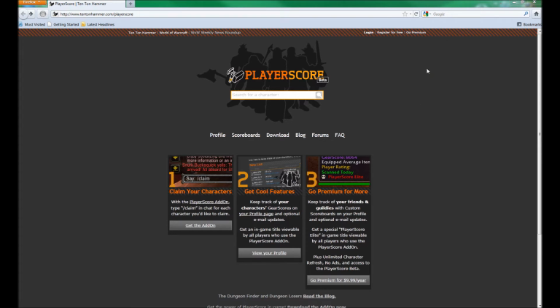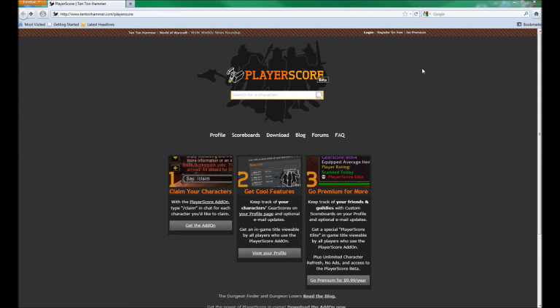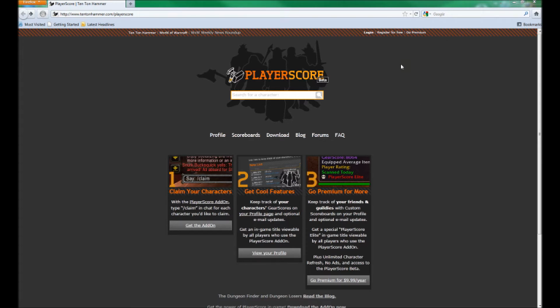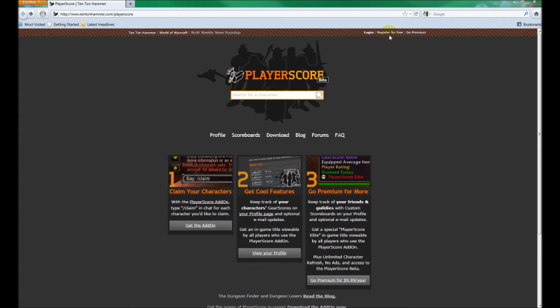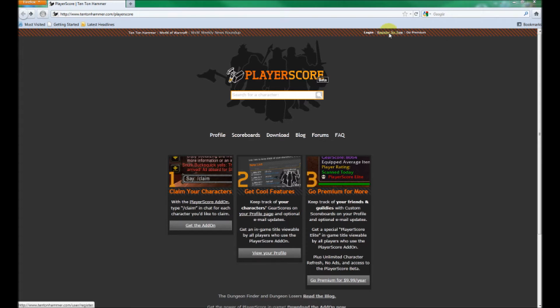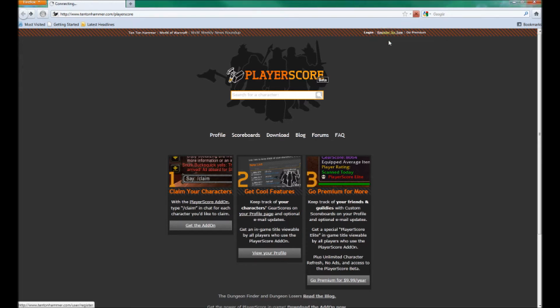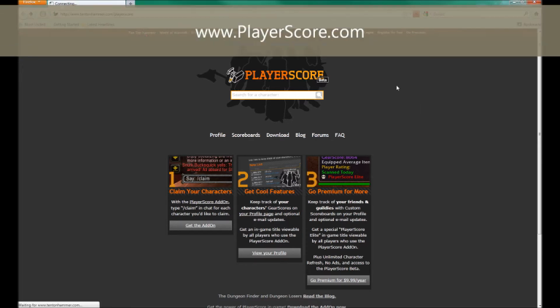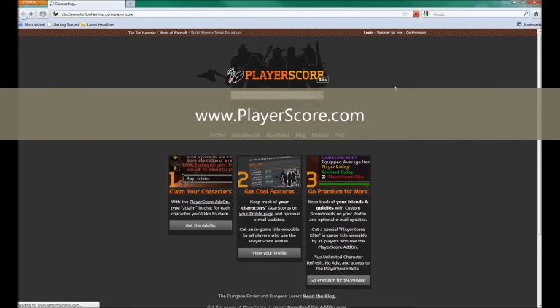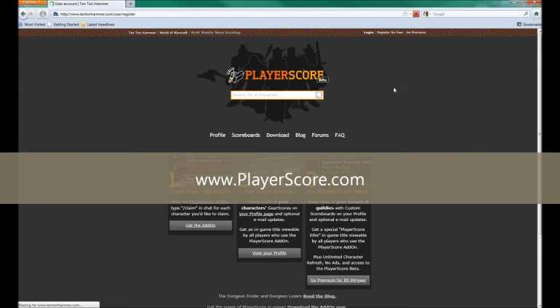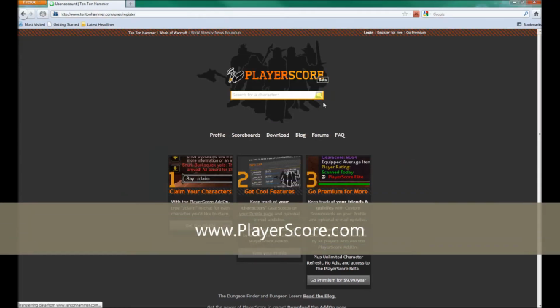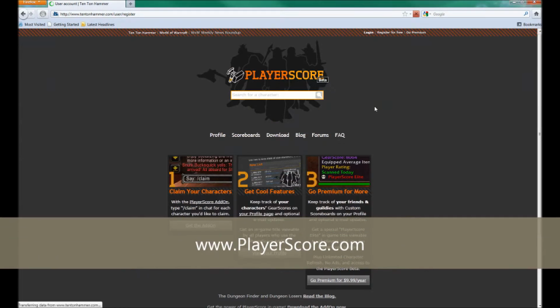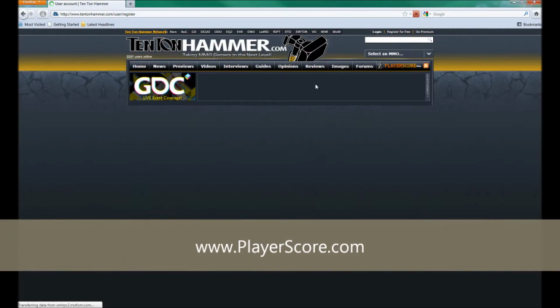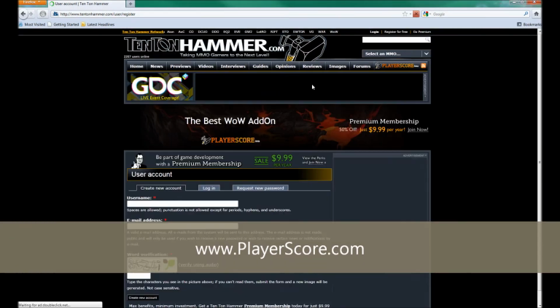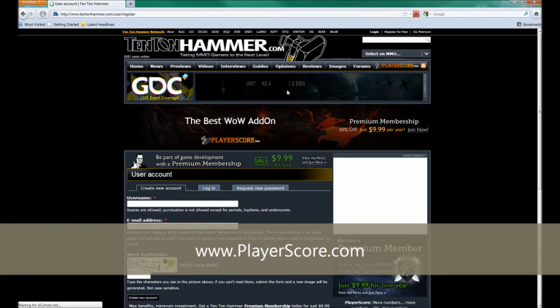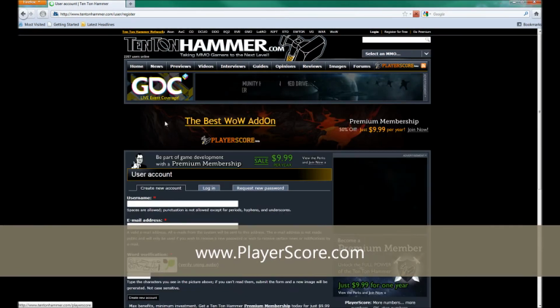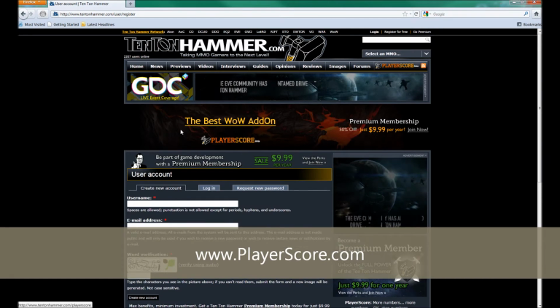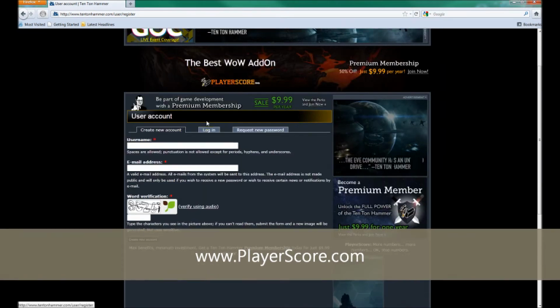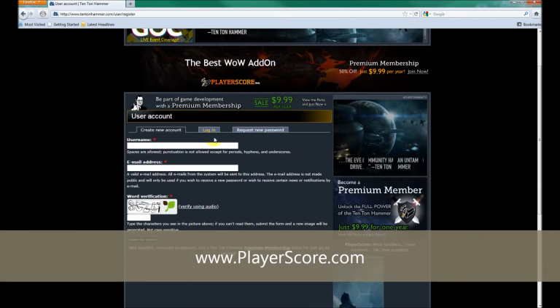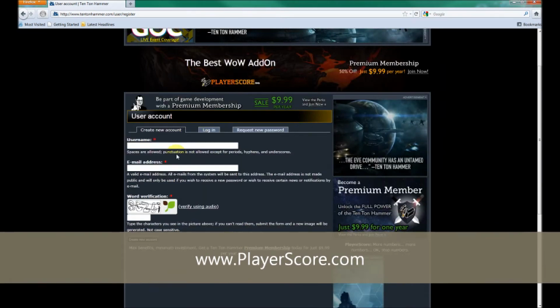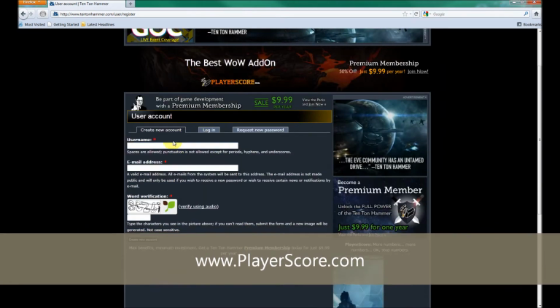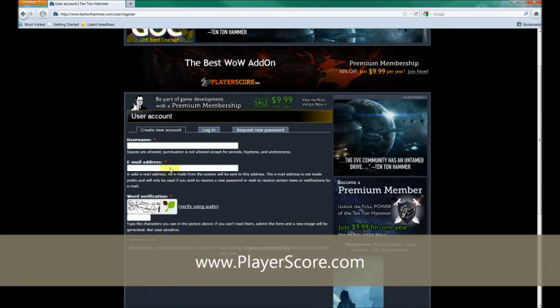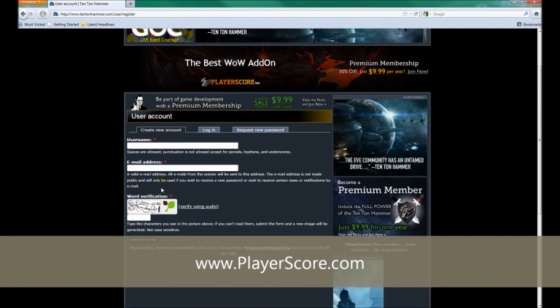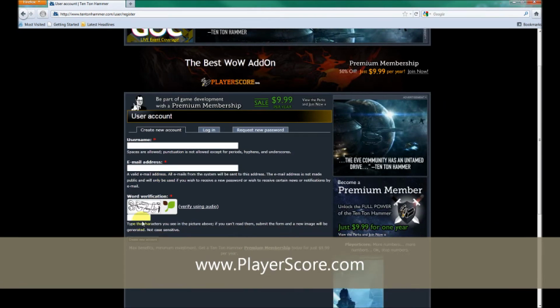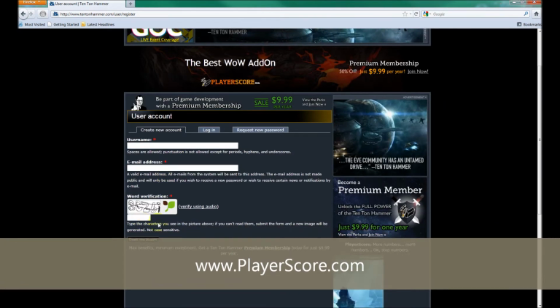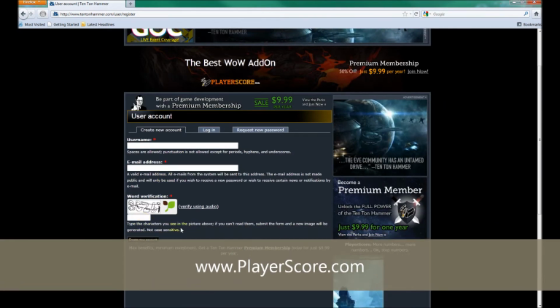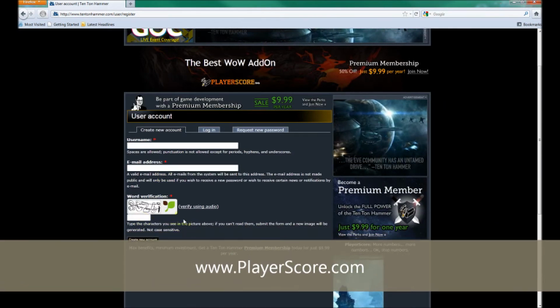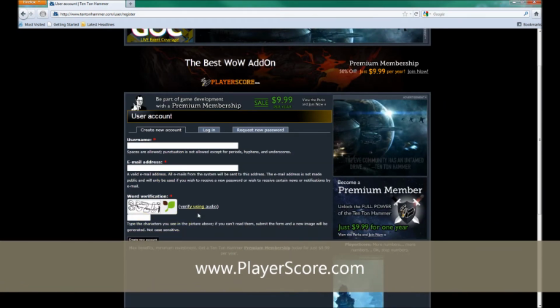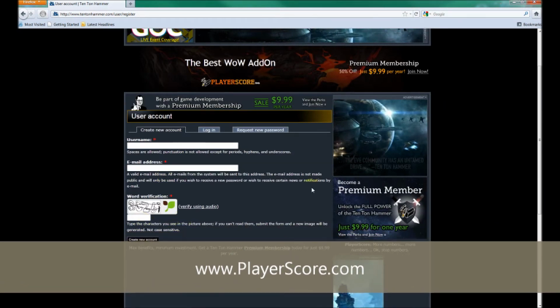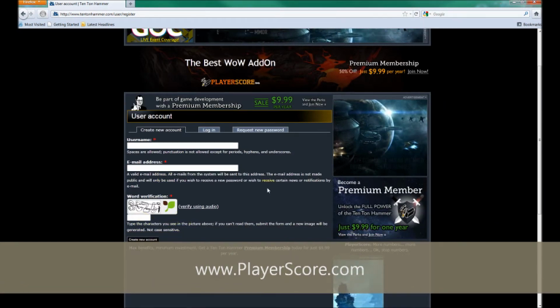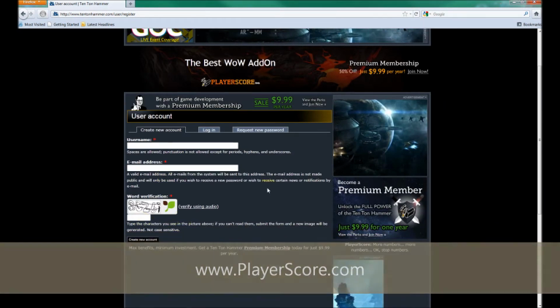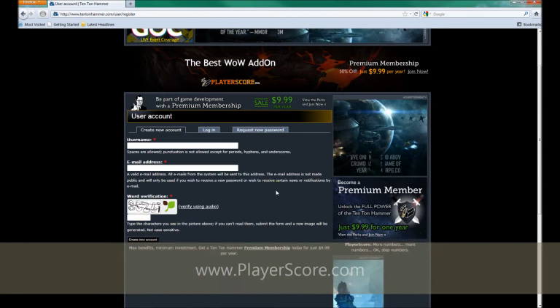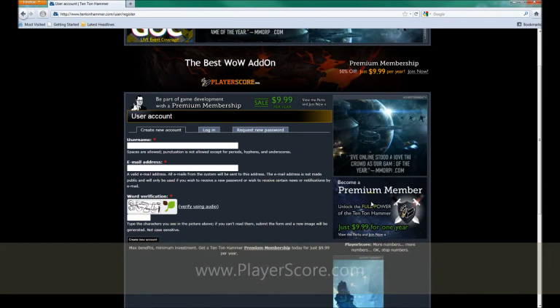The first step is to register an account at Playerscore.com. It only takes a few simple fields and only a few minutes of your time.